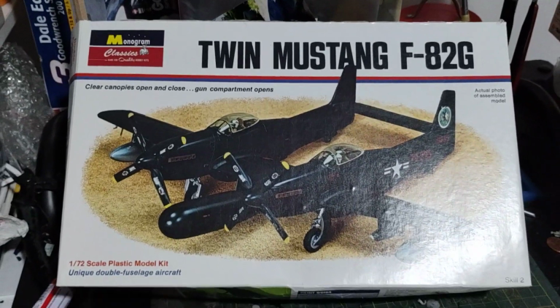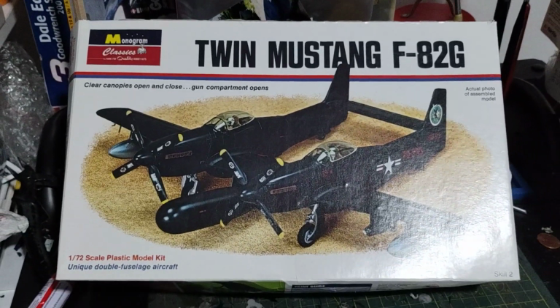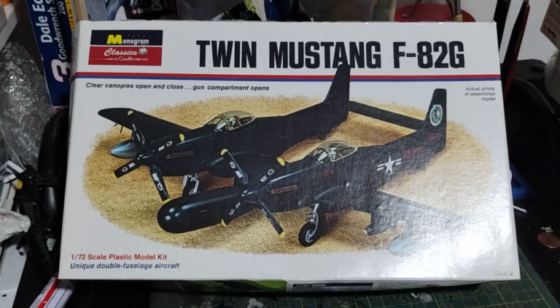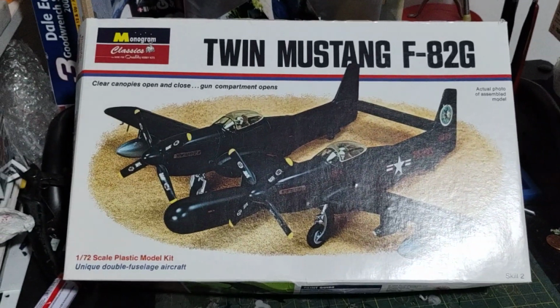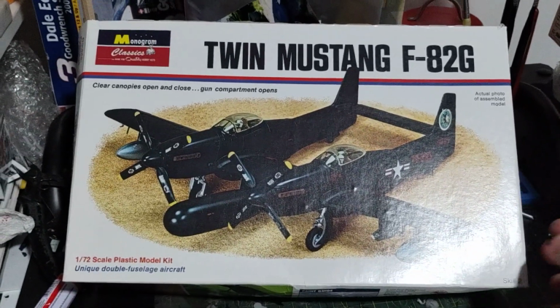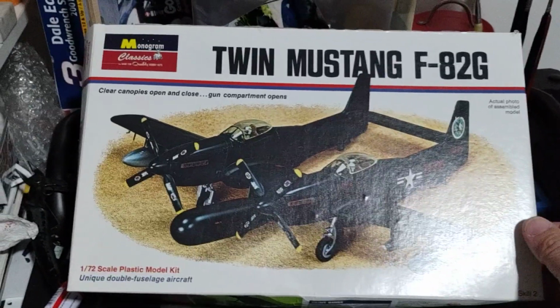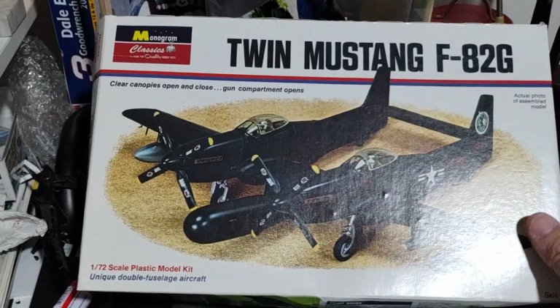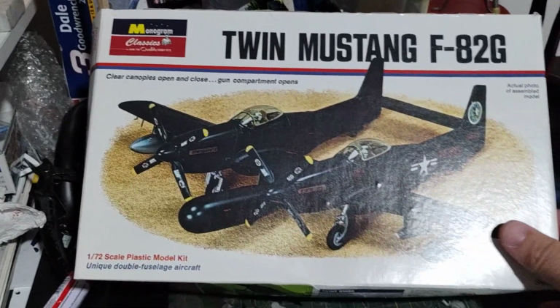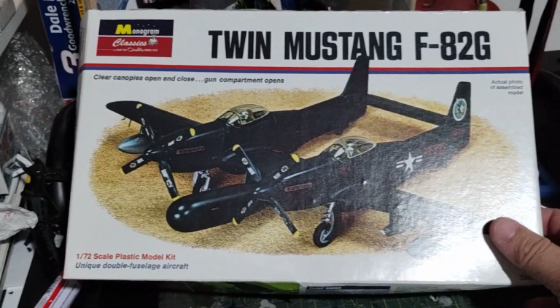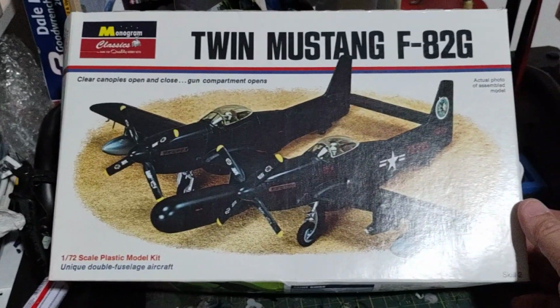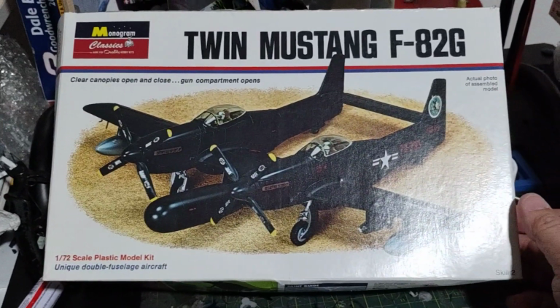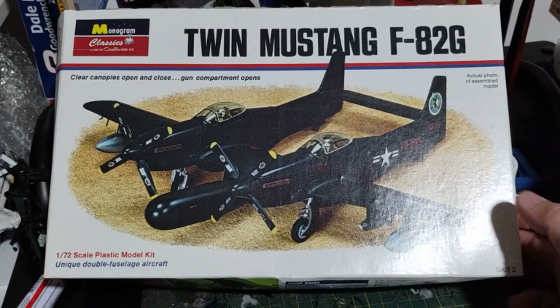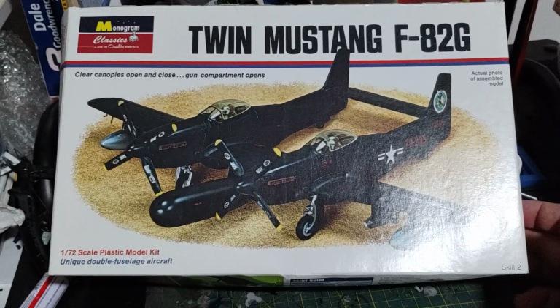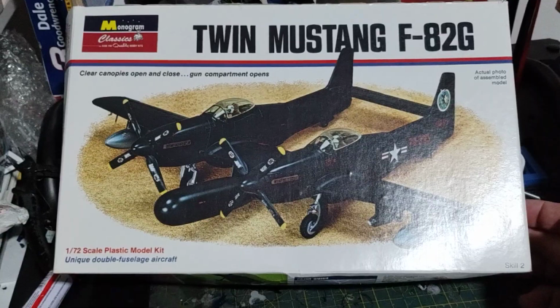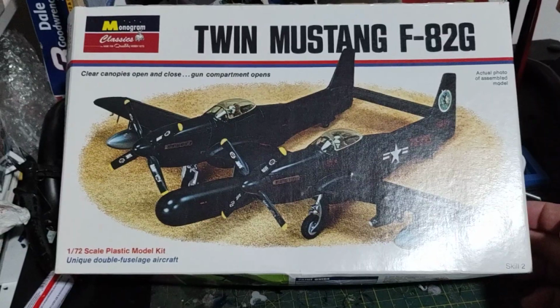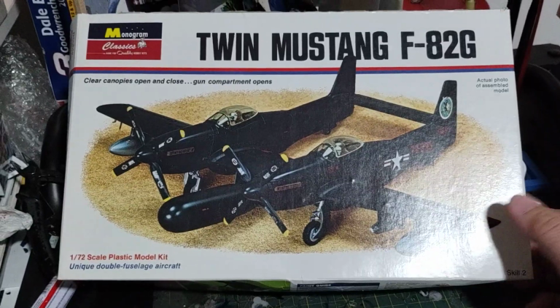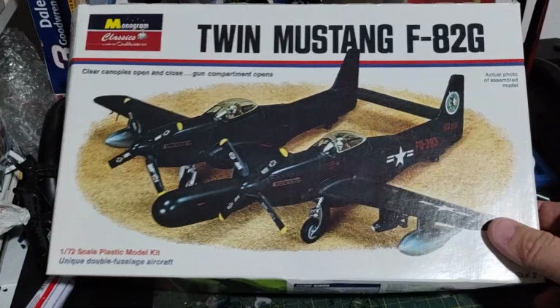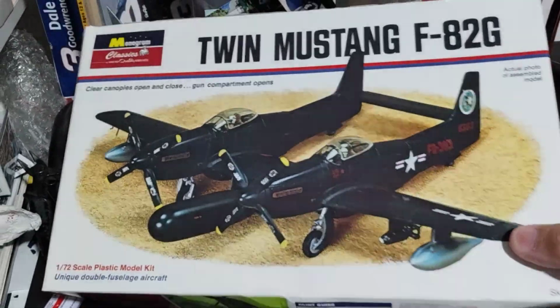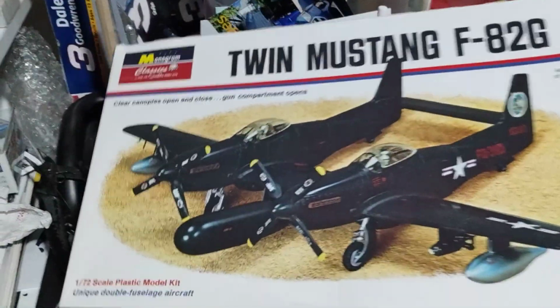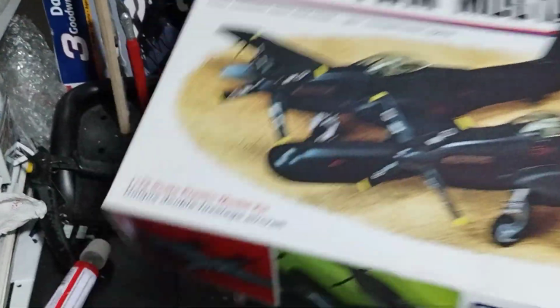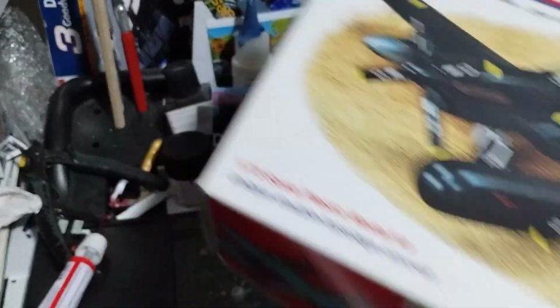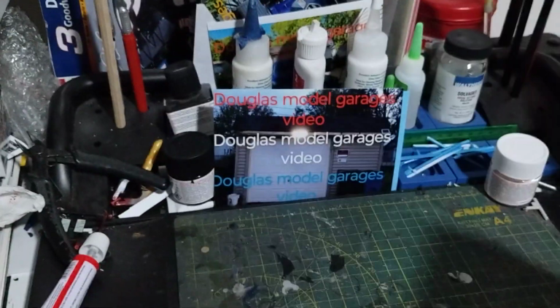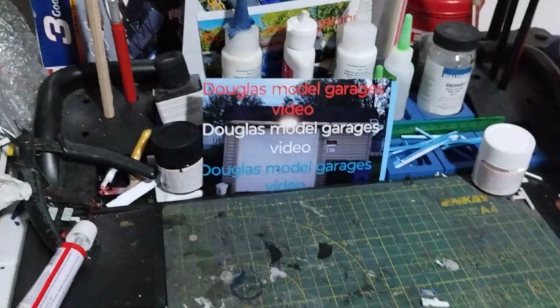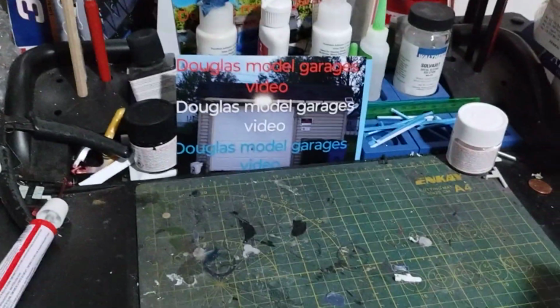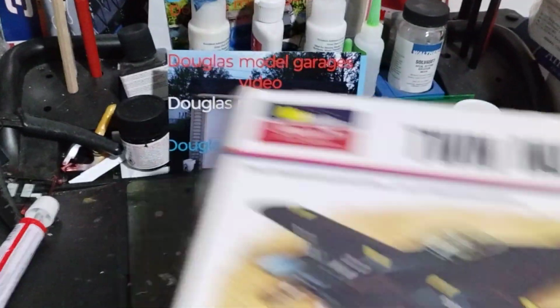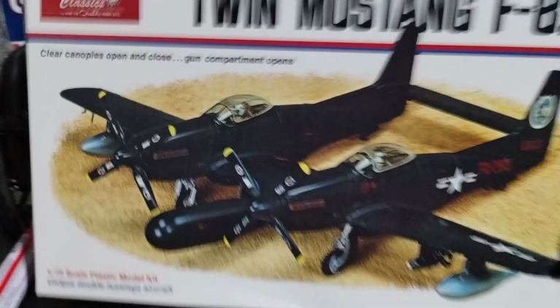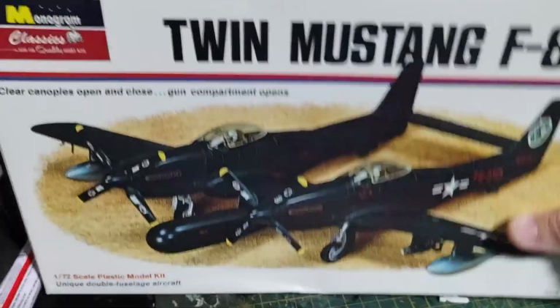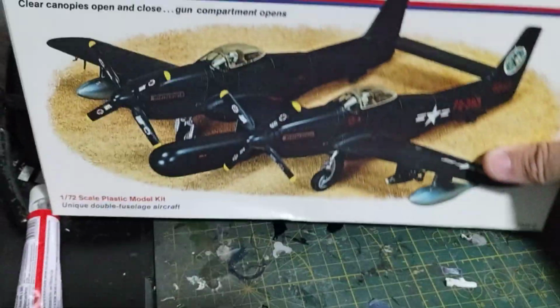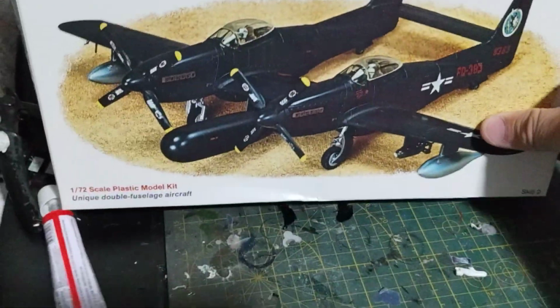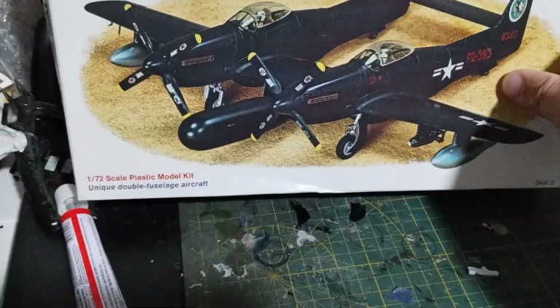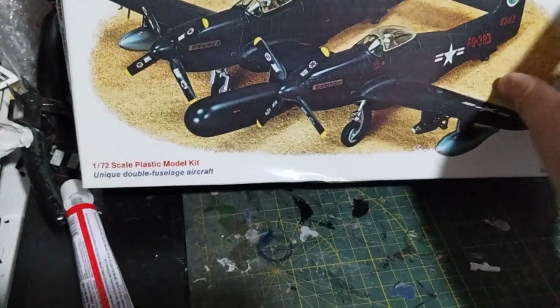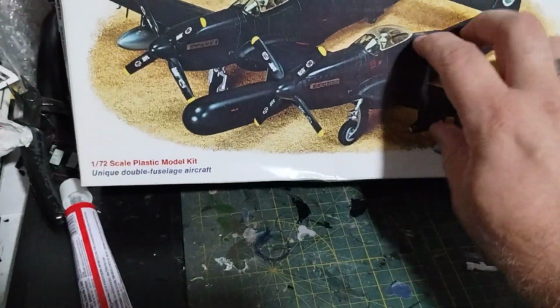Thanks for all the likes on the Black Widow diorama. So that is, put that one there.